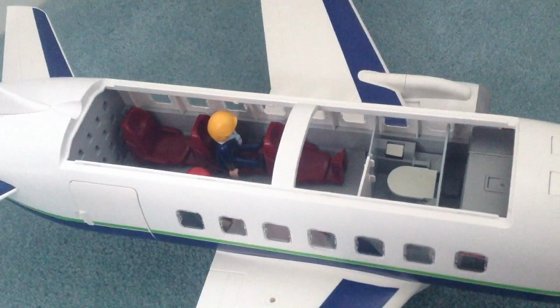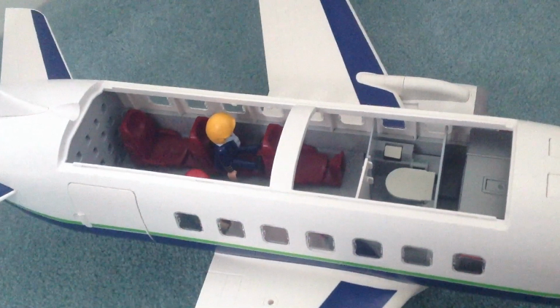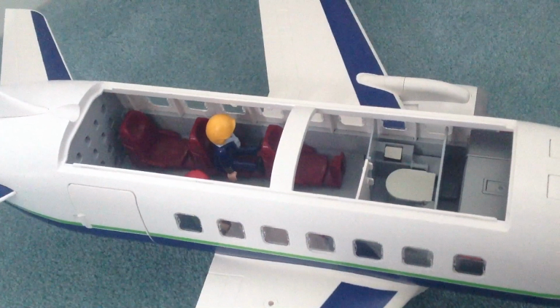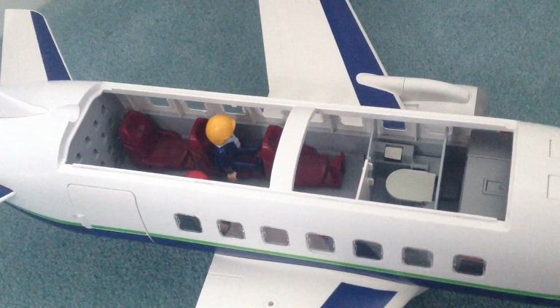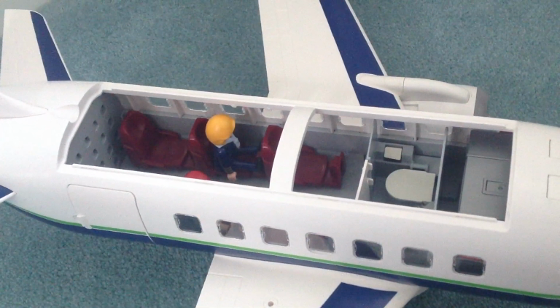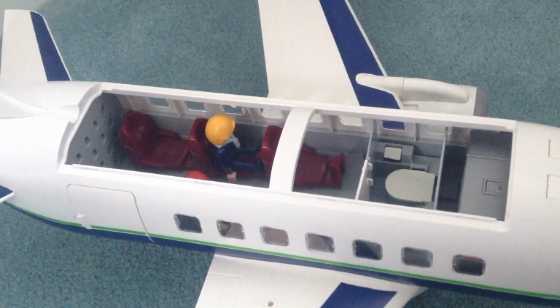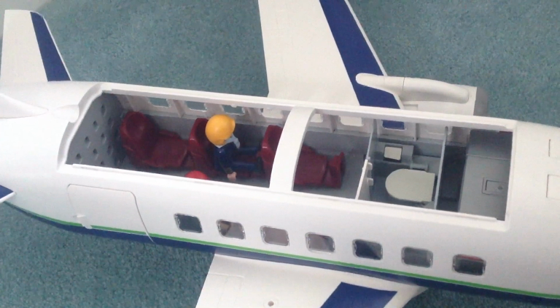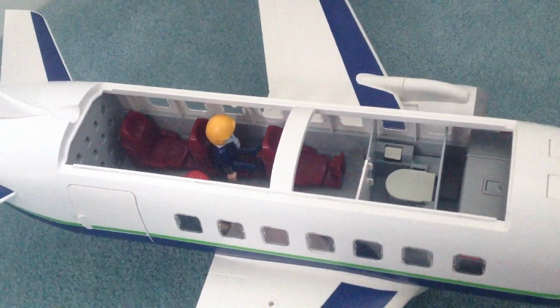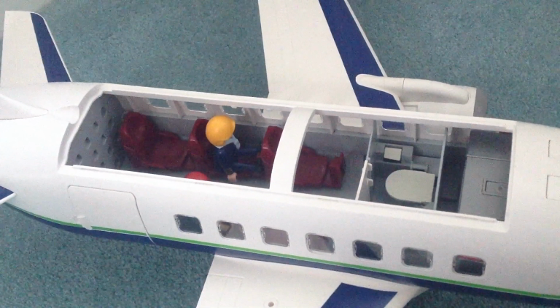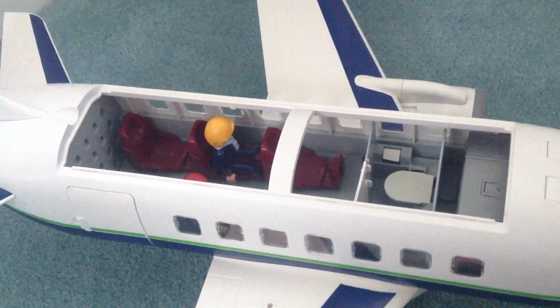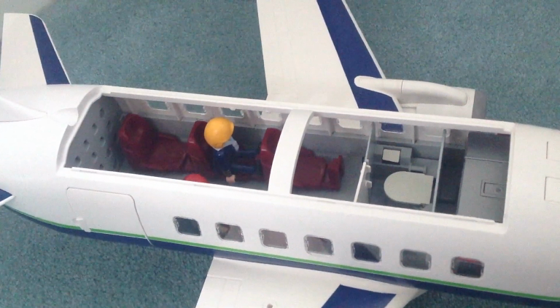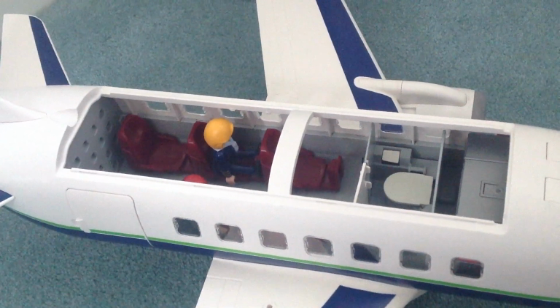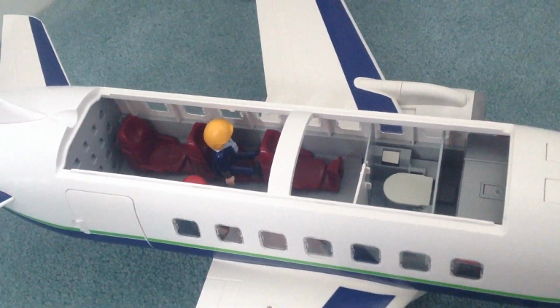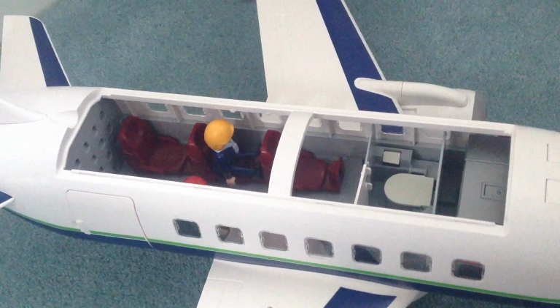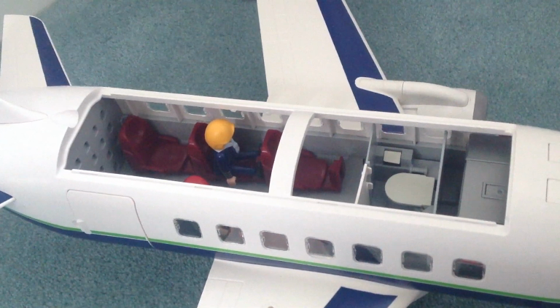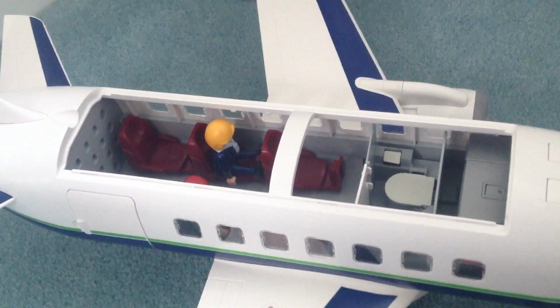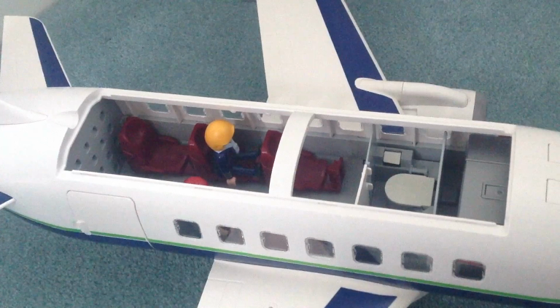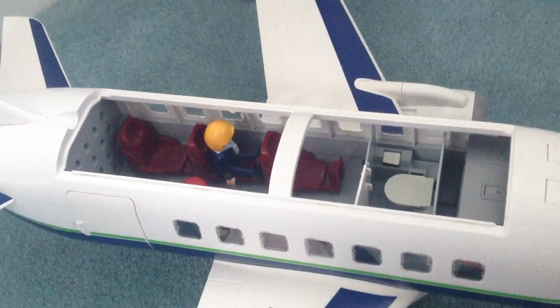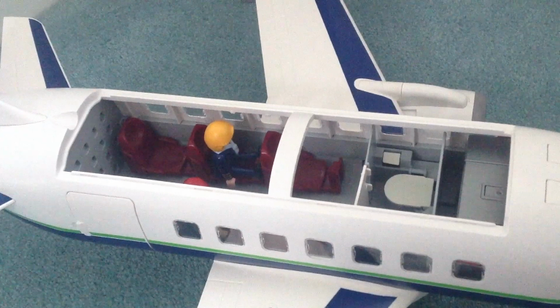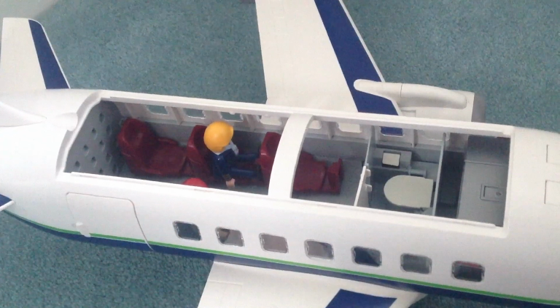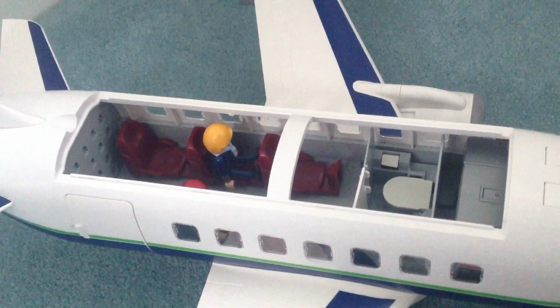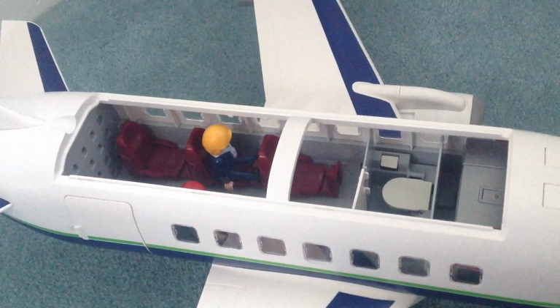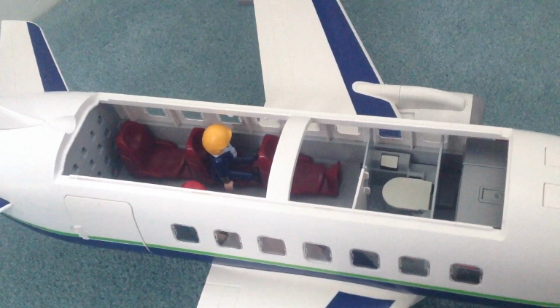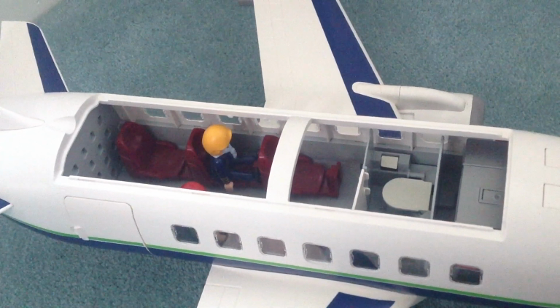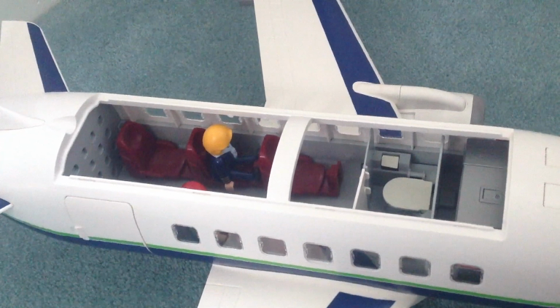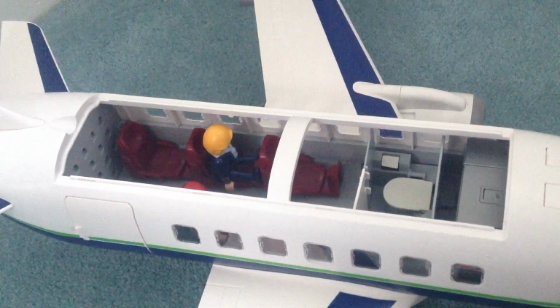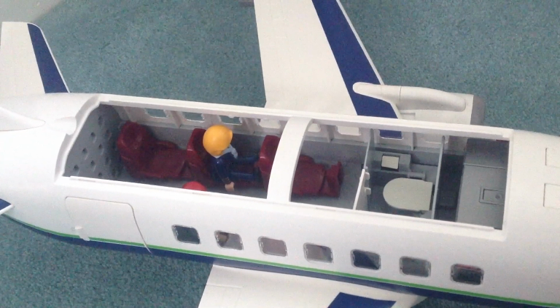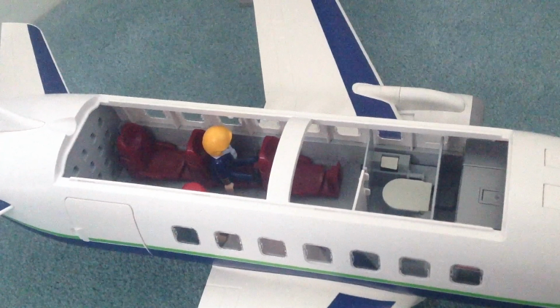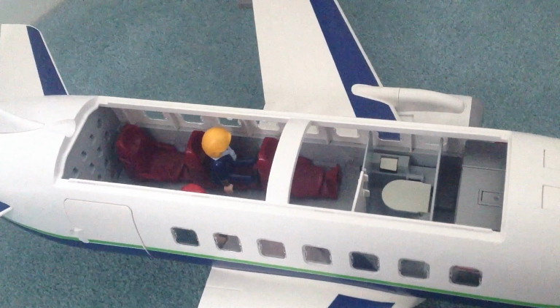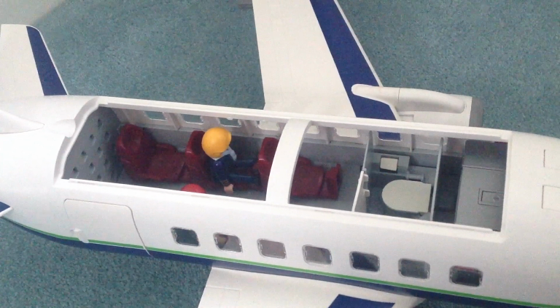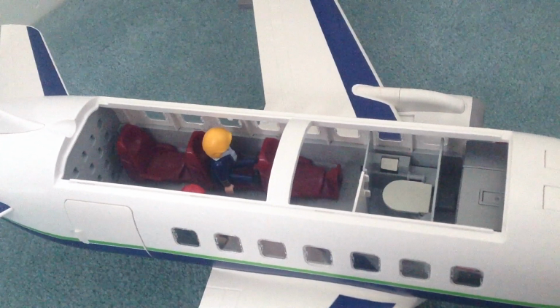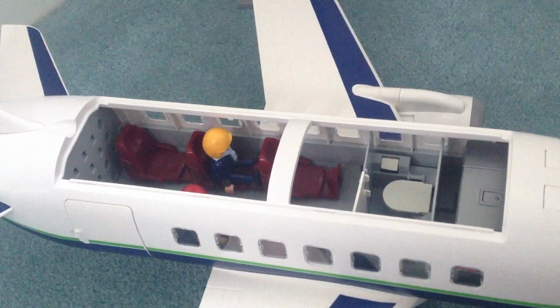Inside the plane, there's space for five Playmobil figures to sit. There's also a little bathroom, and there you can see where the cargo is stored.